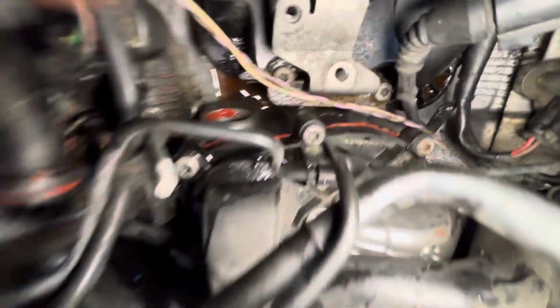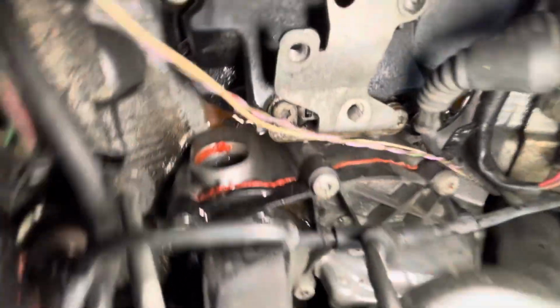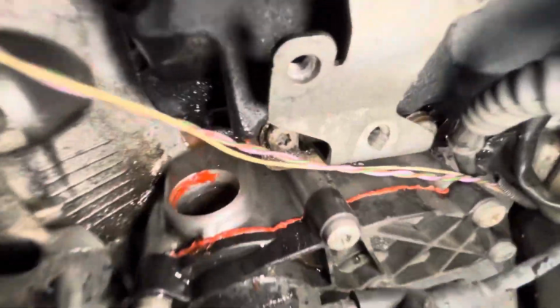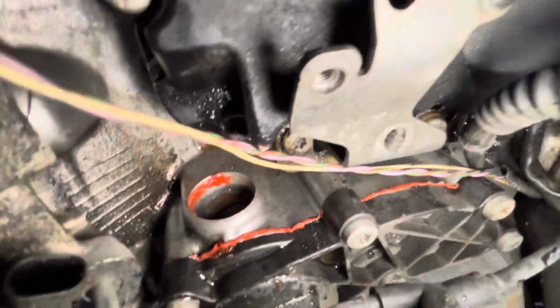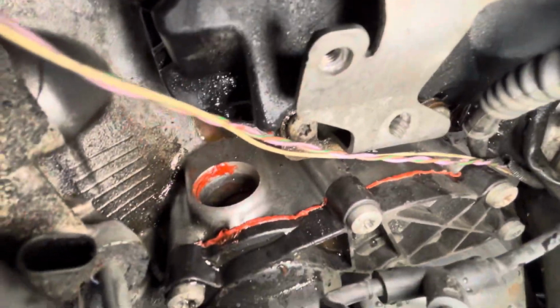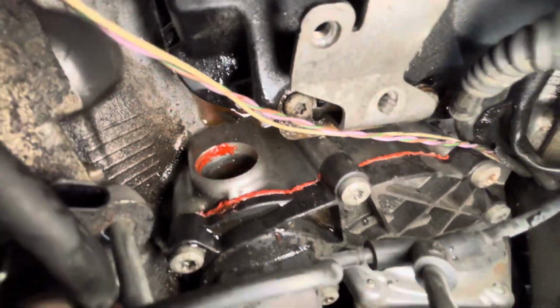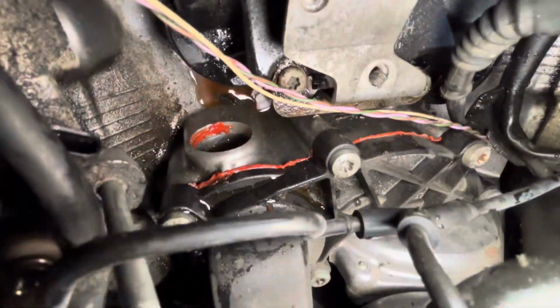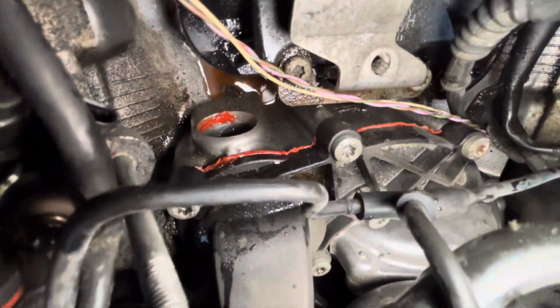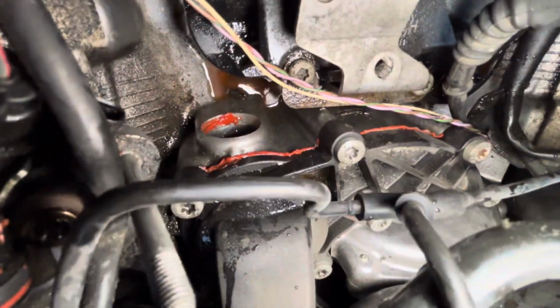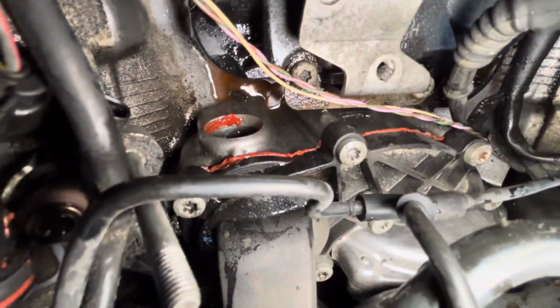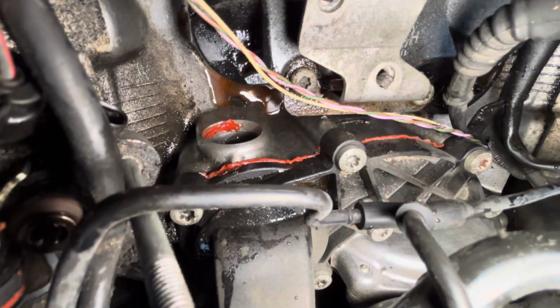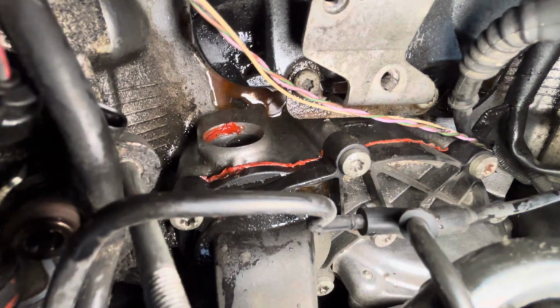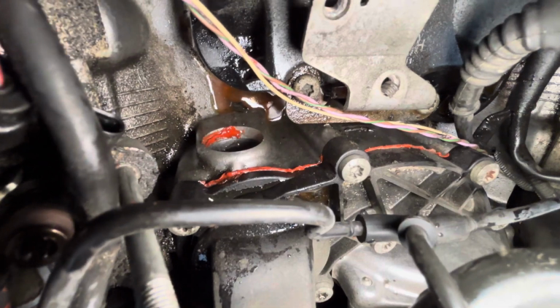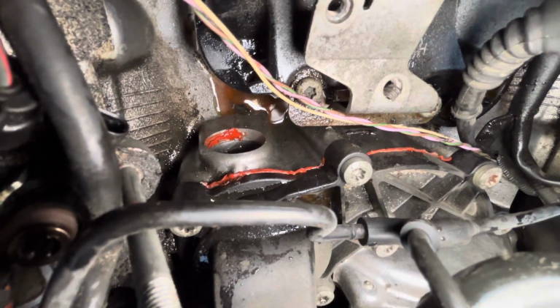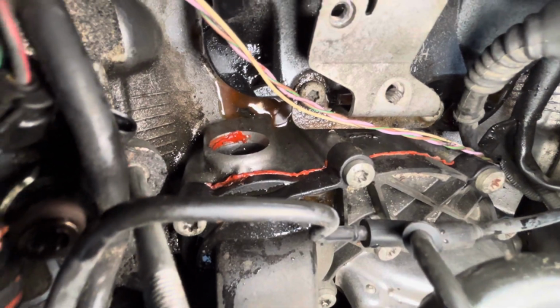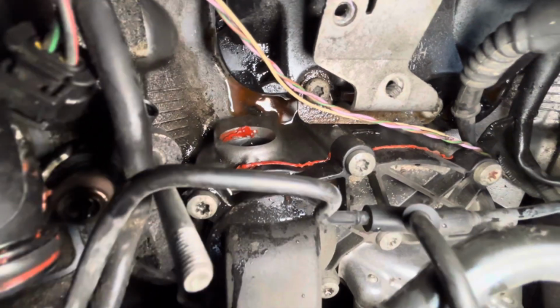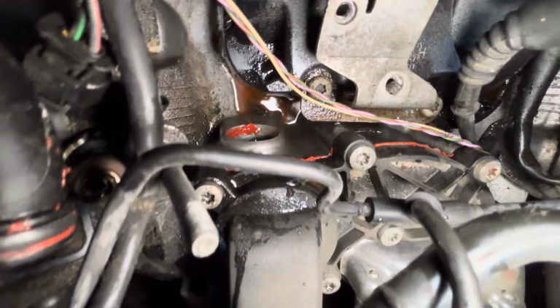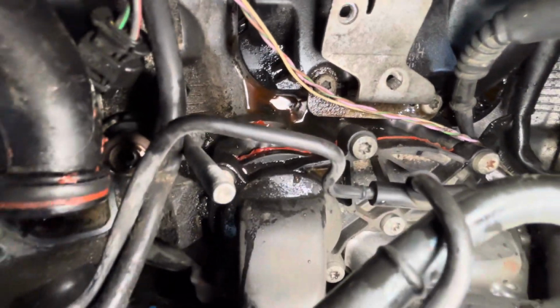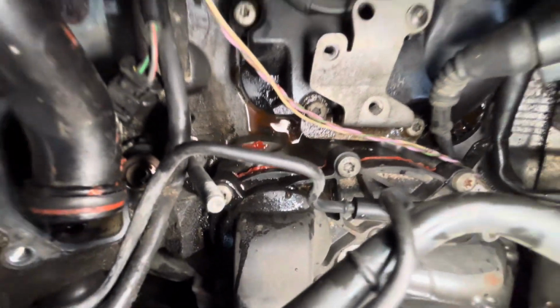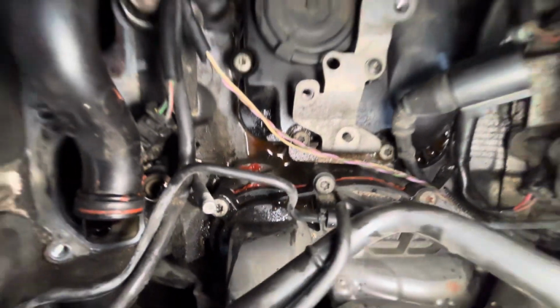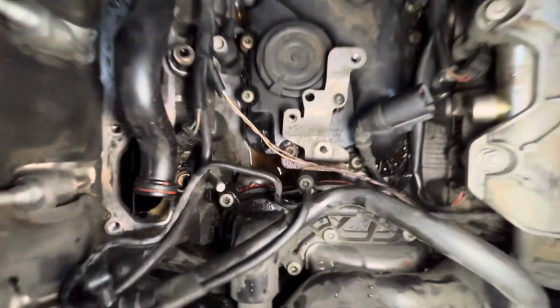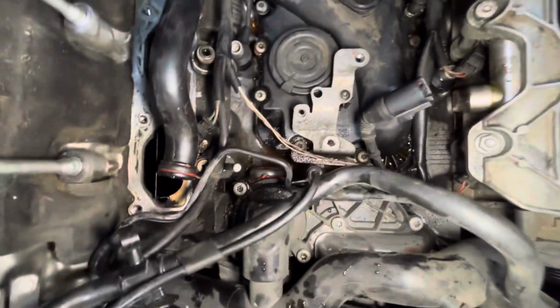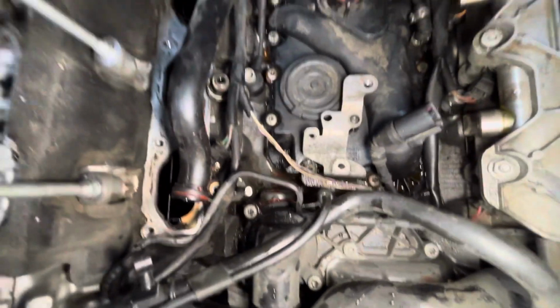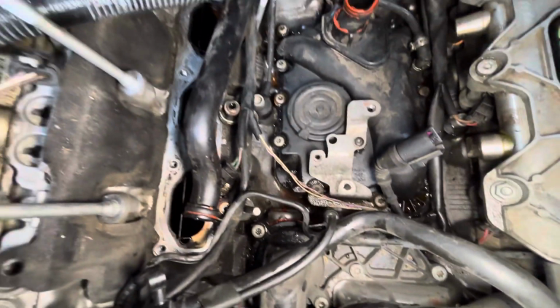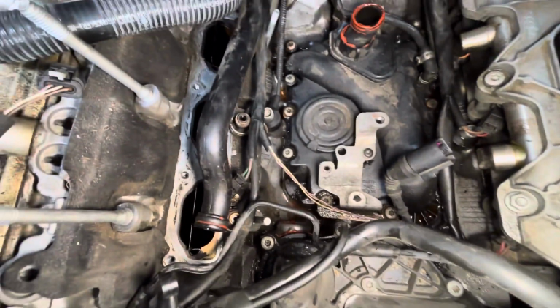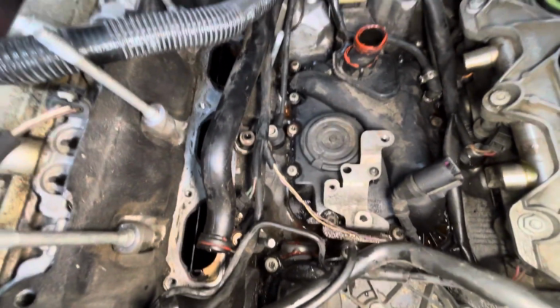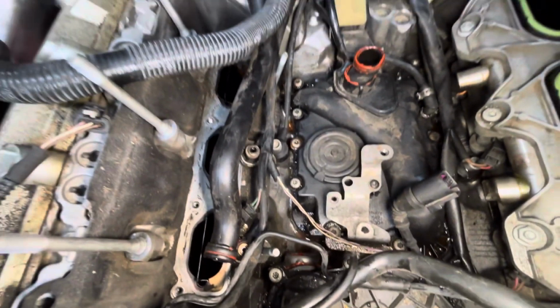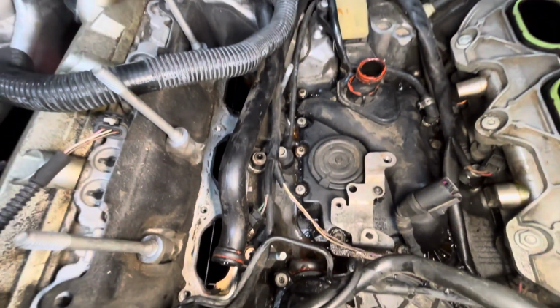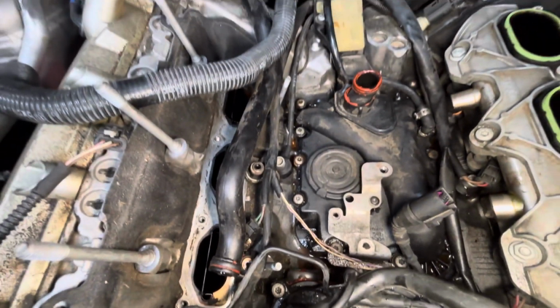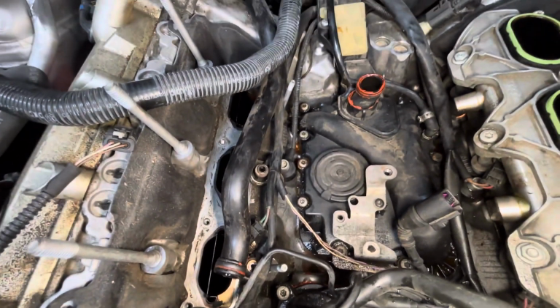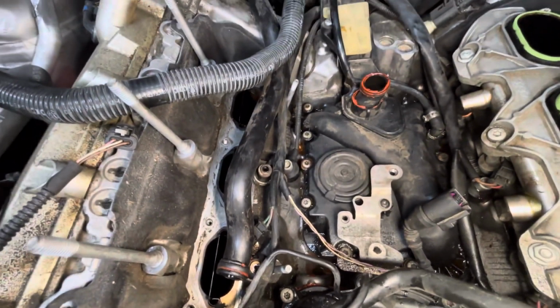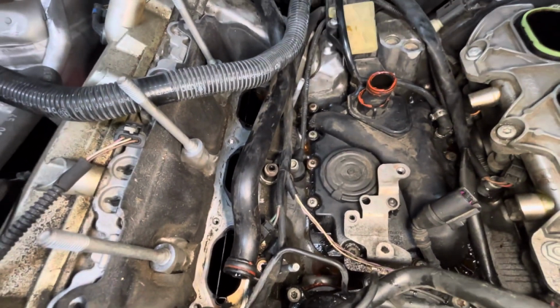It goes into the front of the motor. They put silicone all over that and stuck it into the block, just chasing coolant leaks.